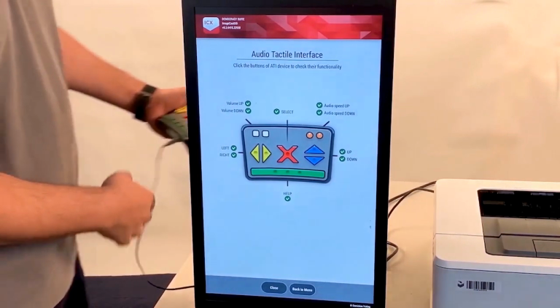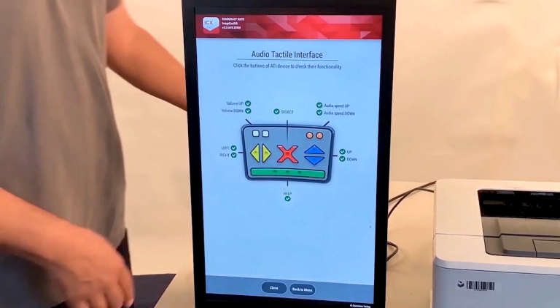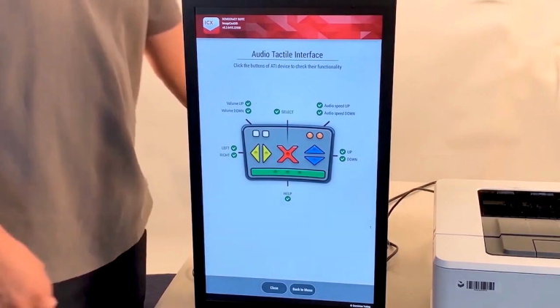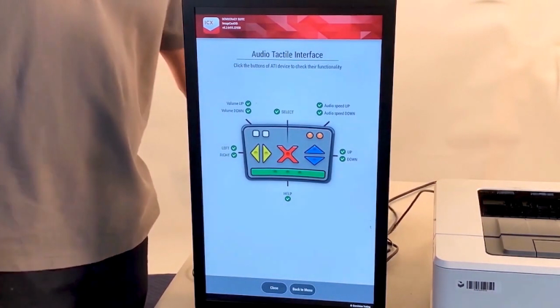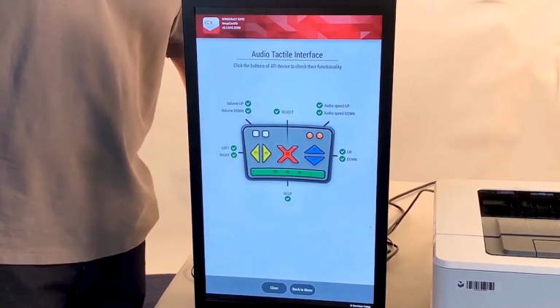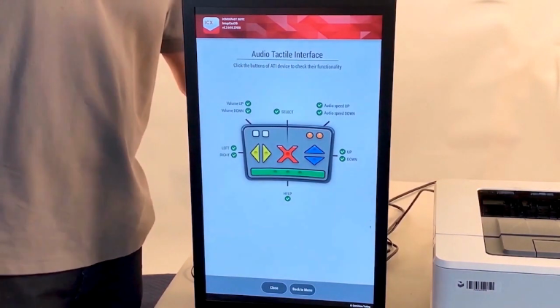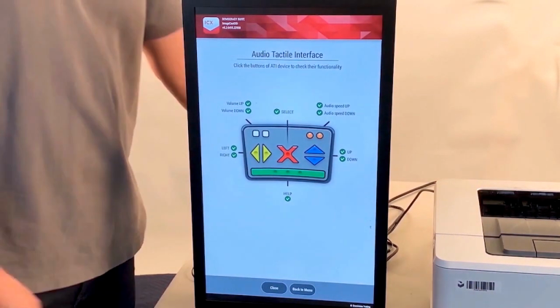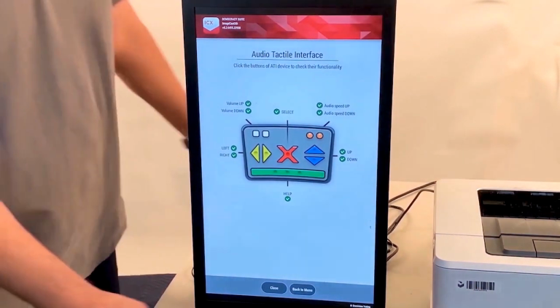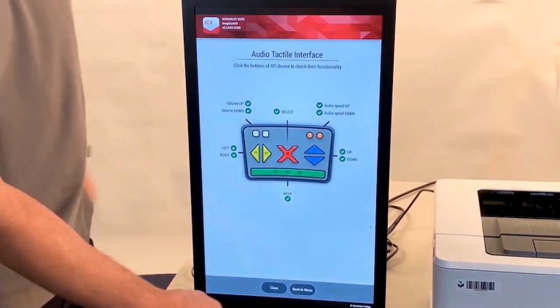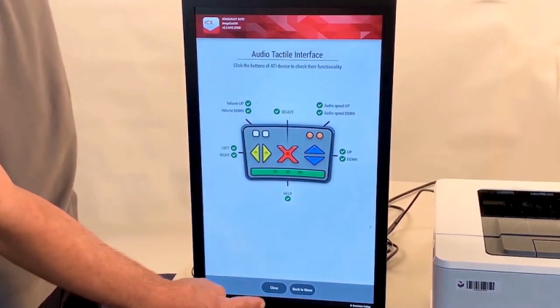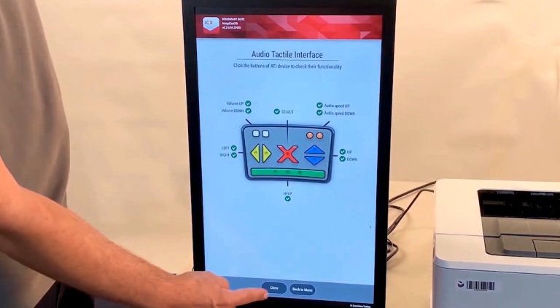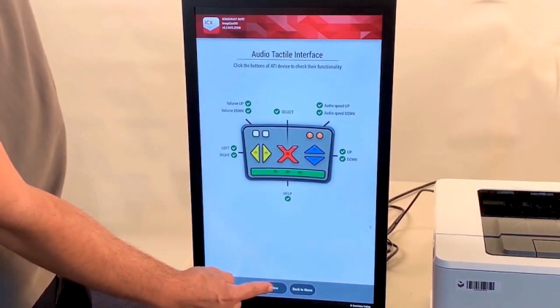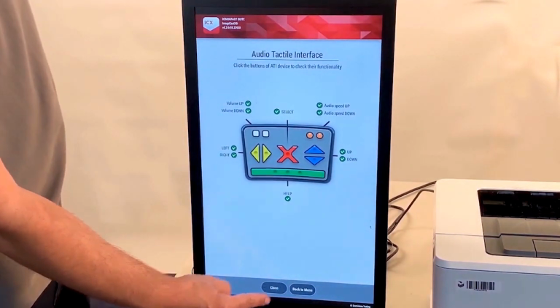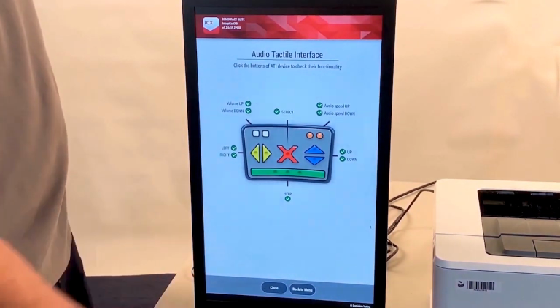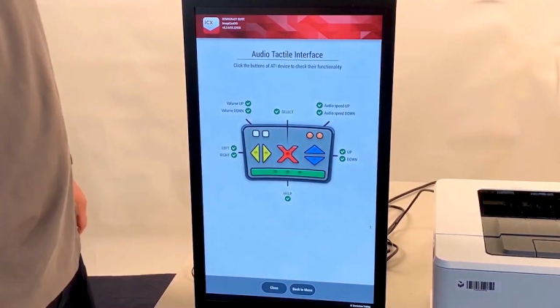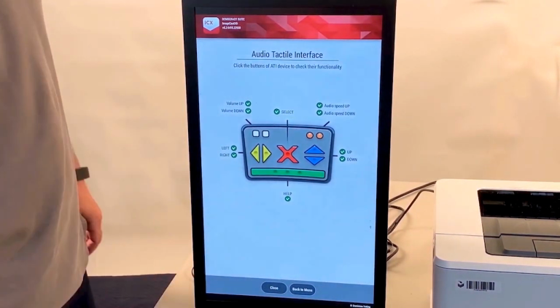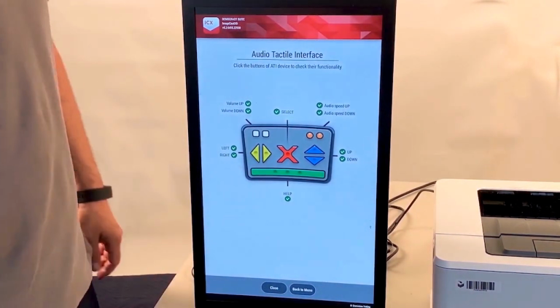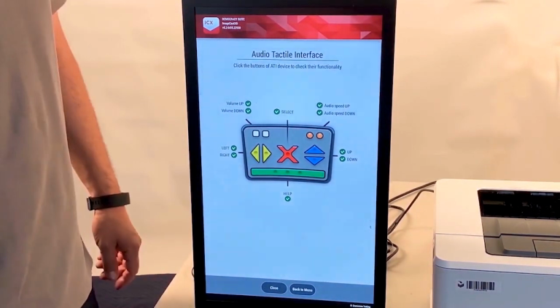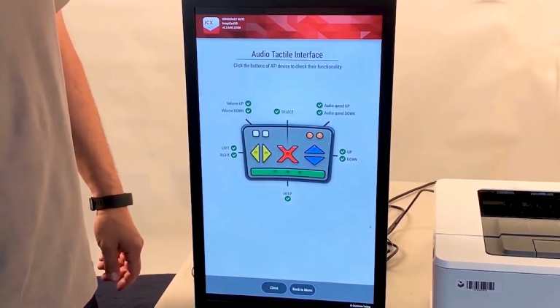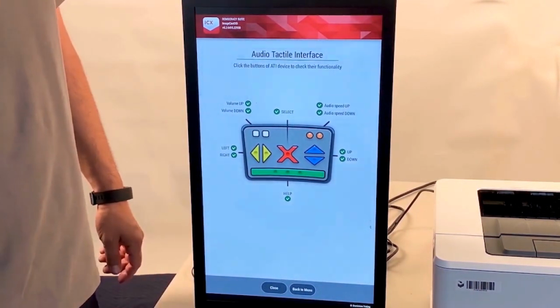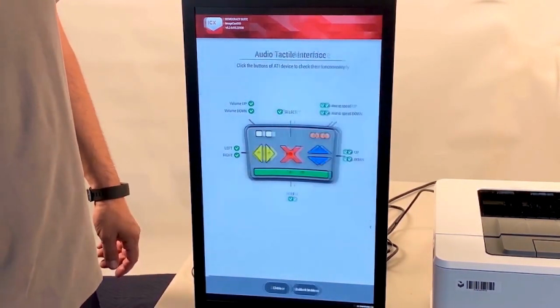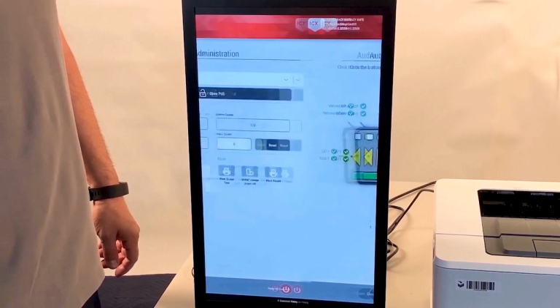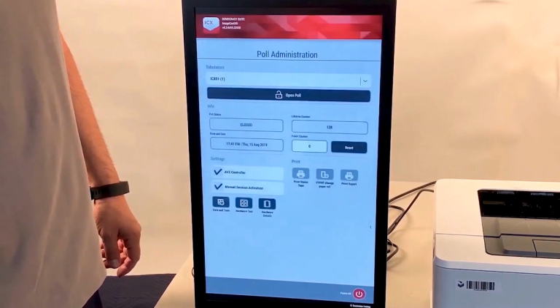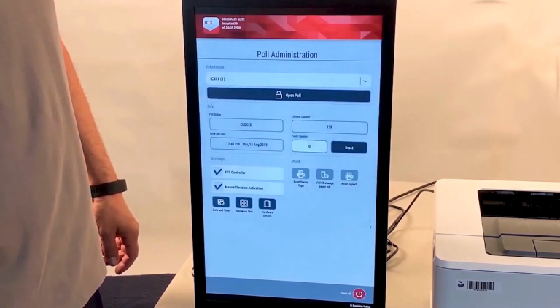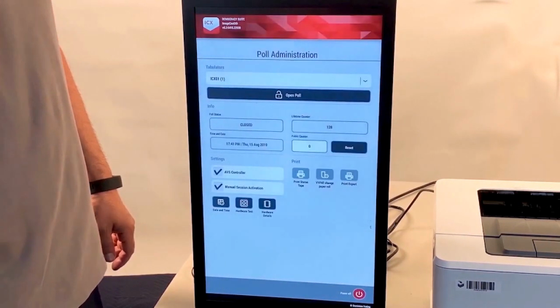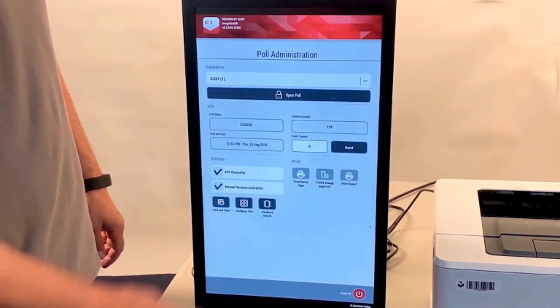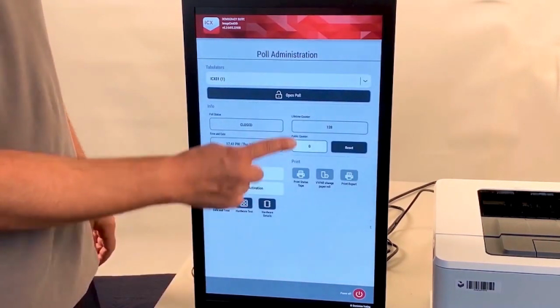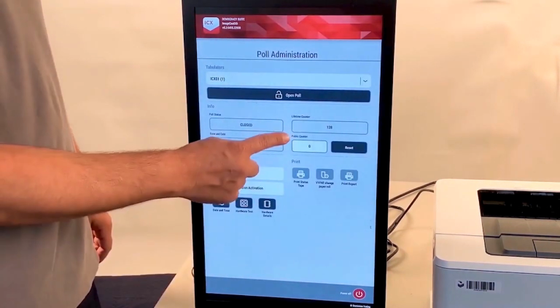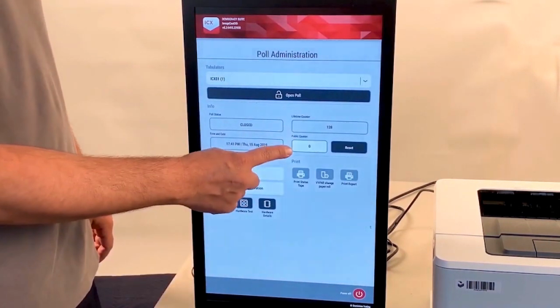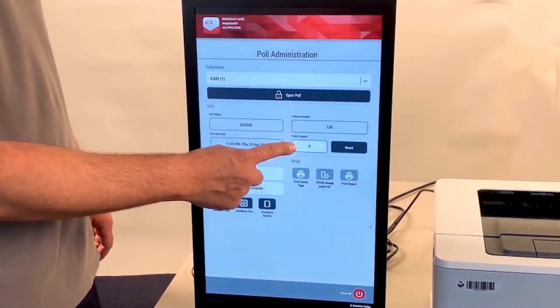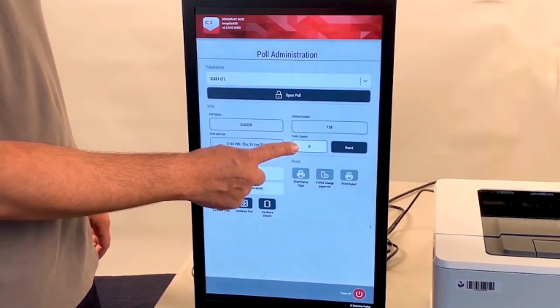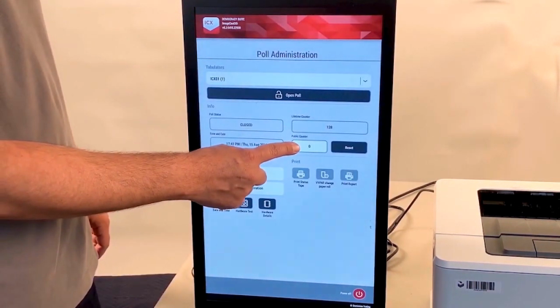When finished, tap Close. Confirm the public counter is set to zero.